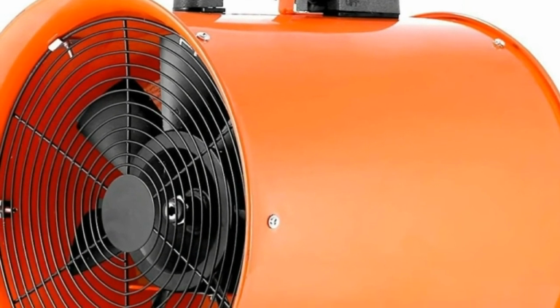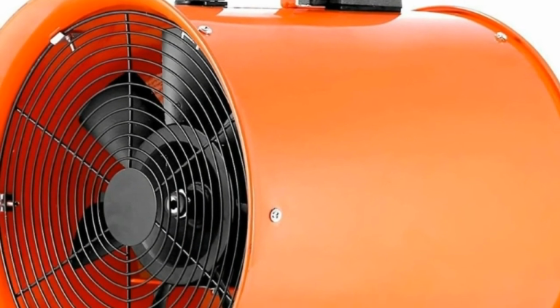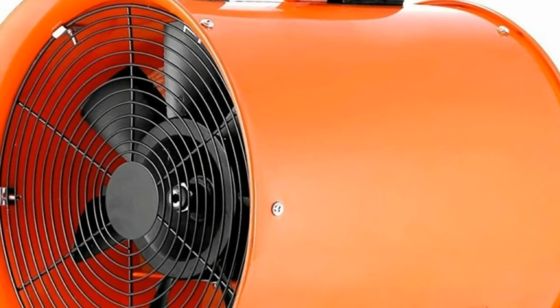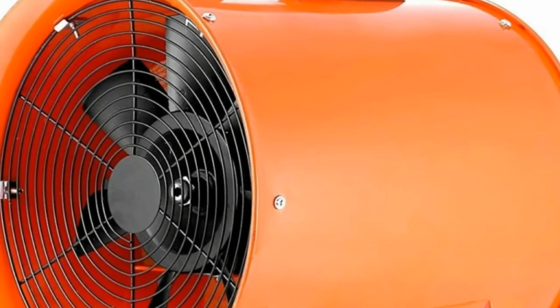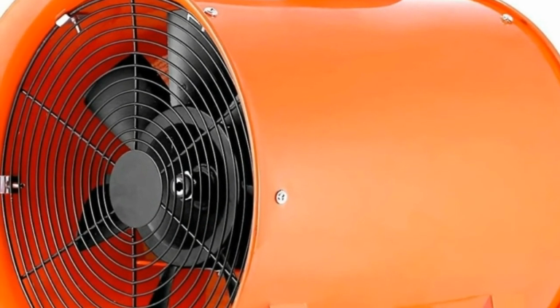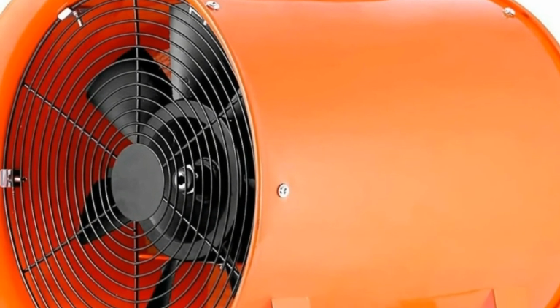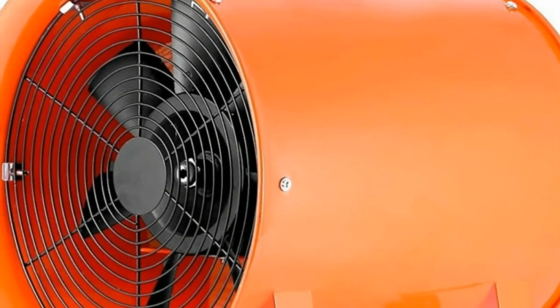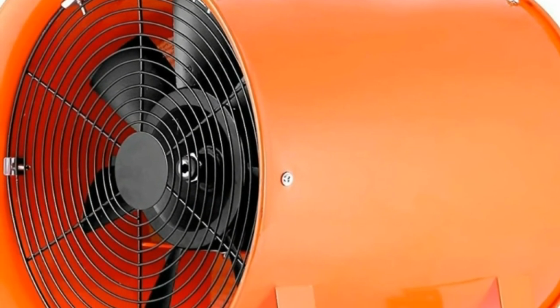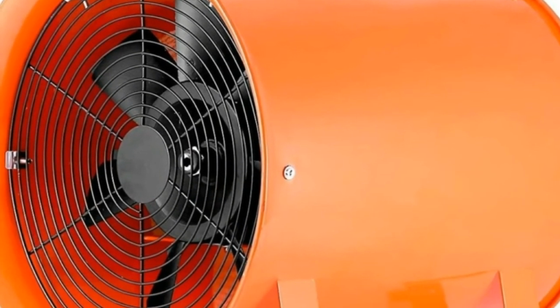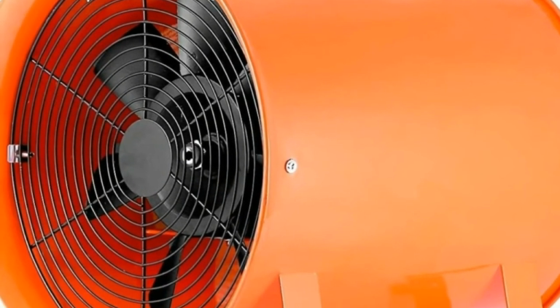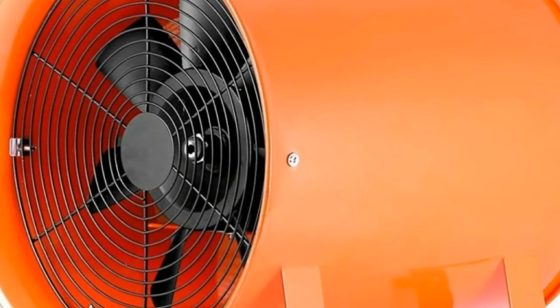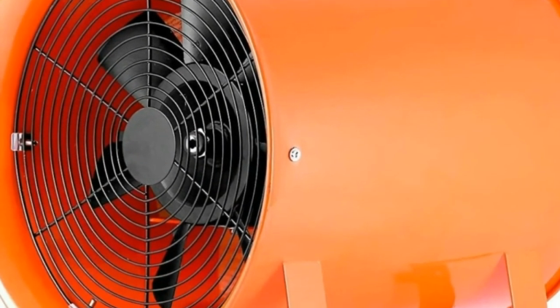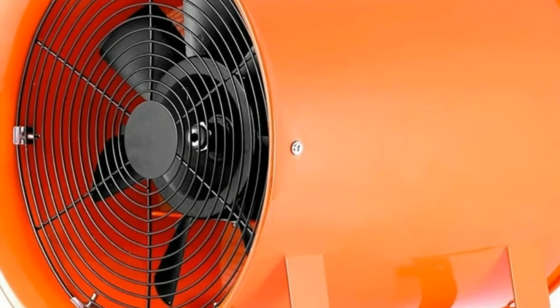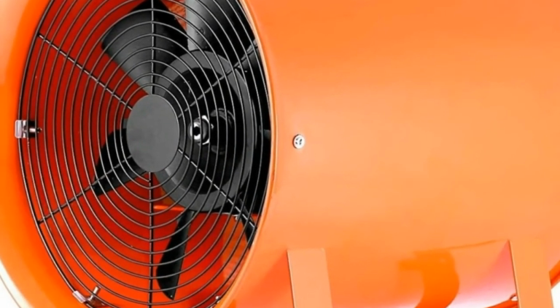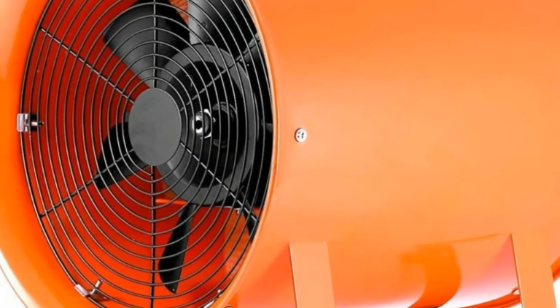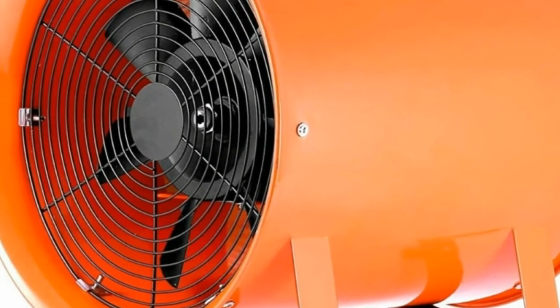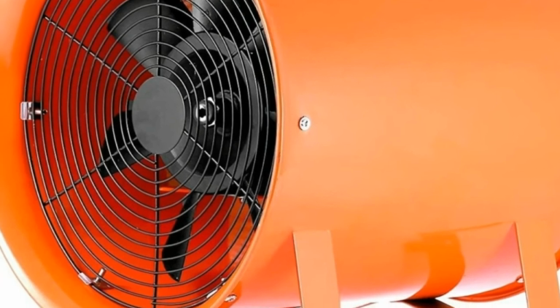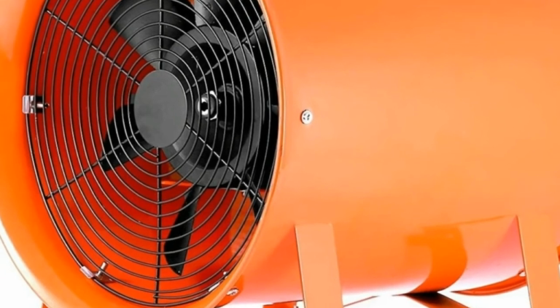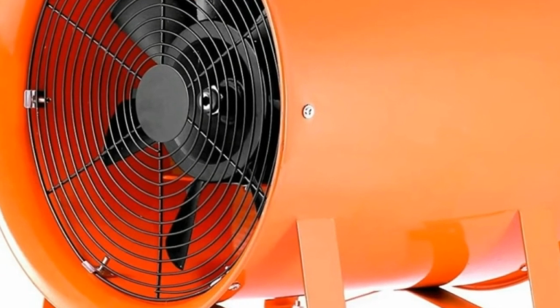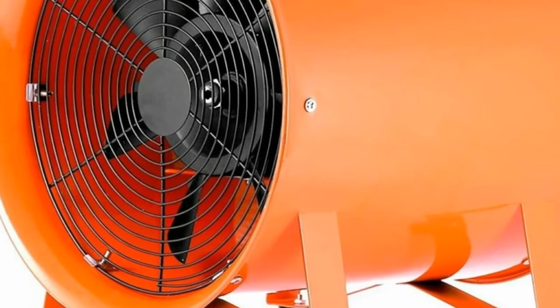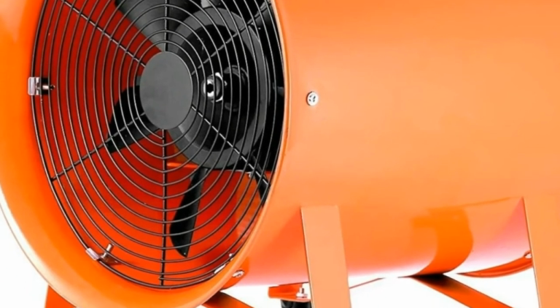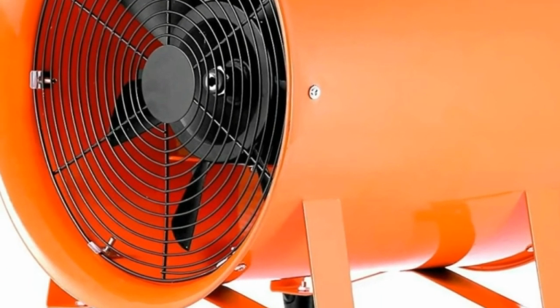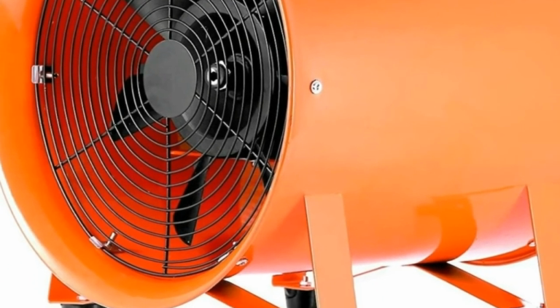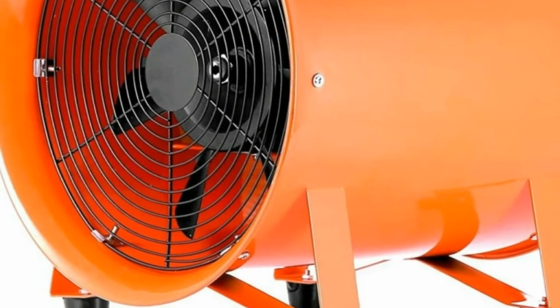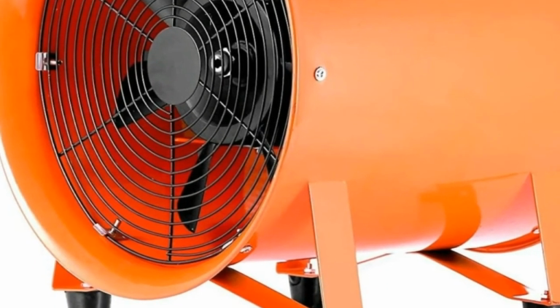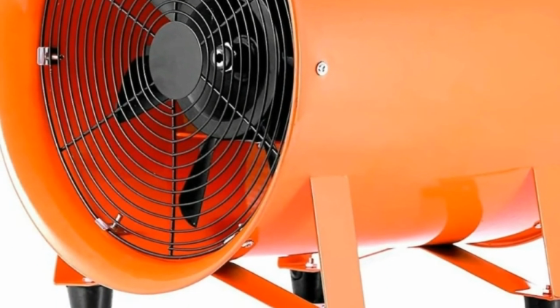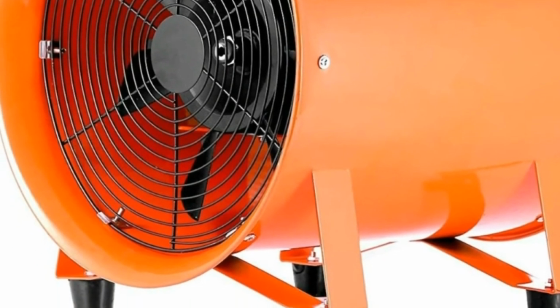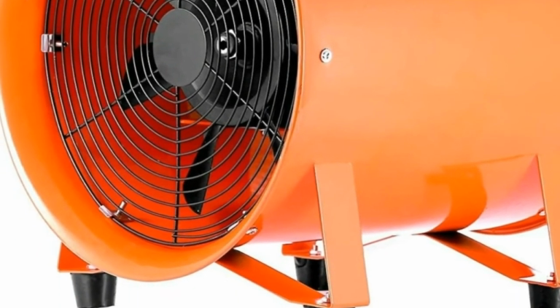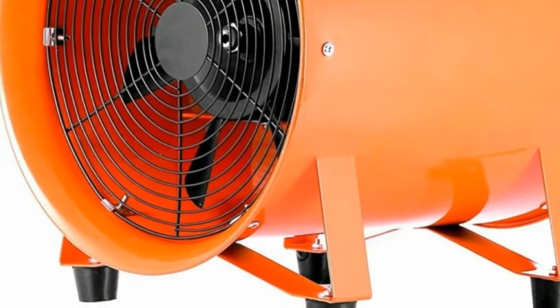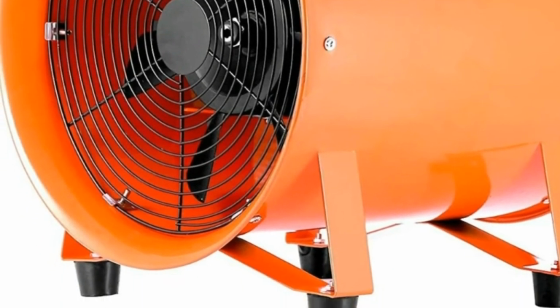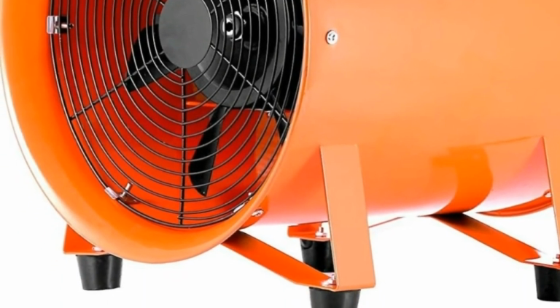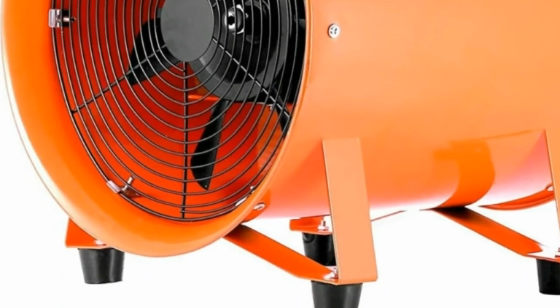This extractor fan is designed with high quality metal, compact structure, and beautiful appearance with surface paint treatment. Portable and practical with a handle.